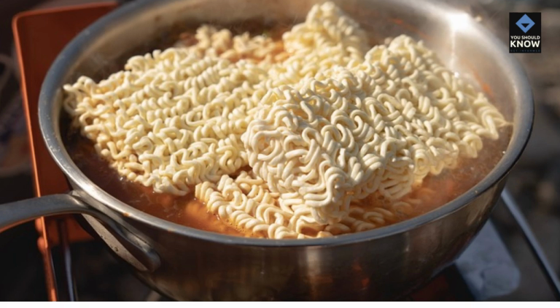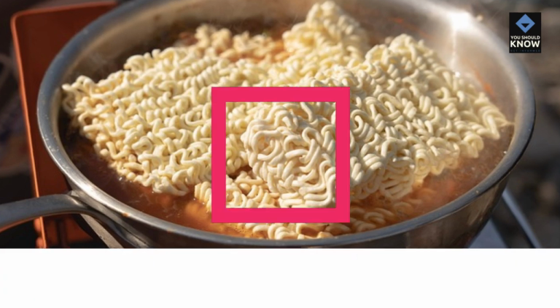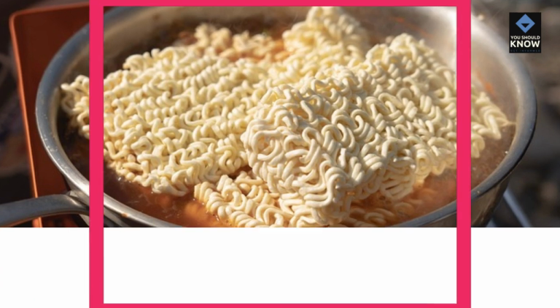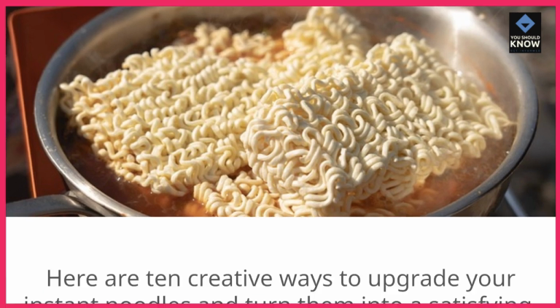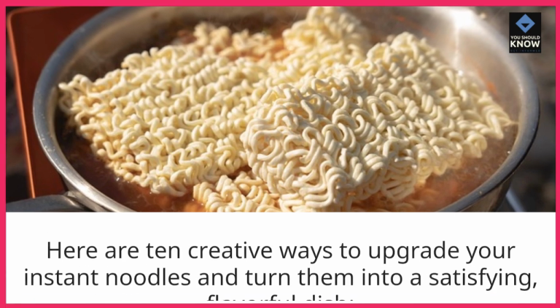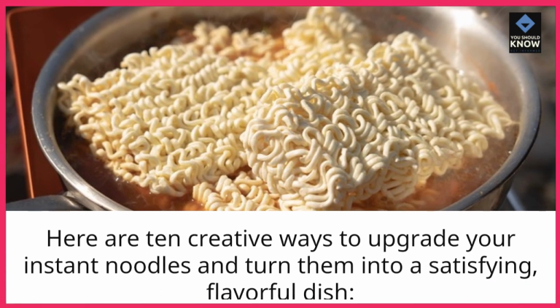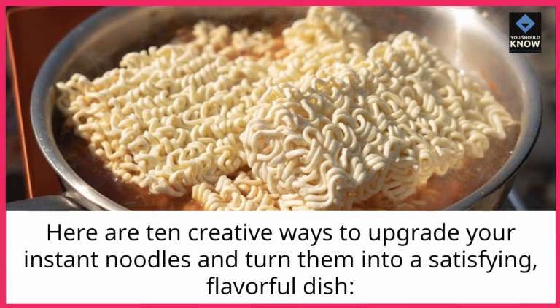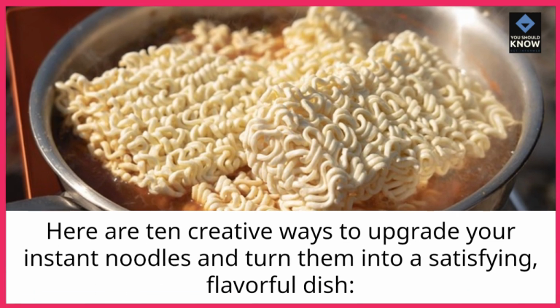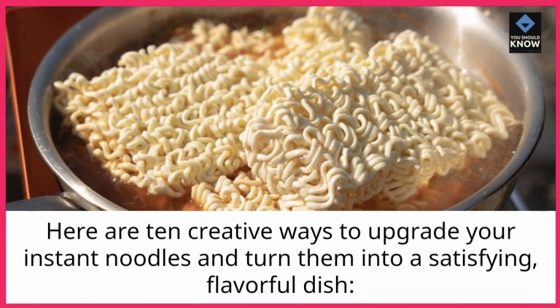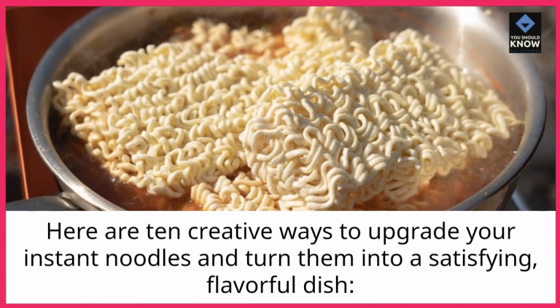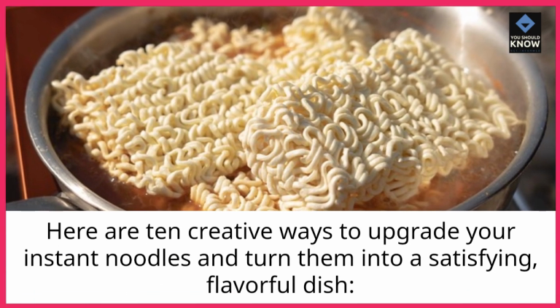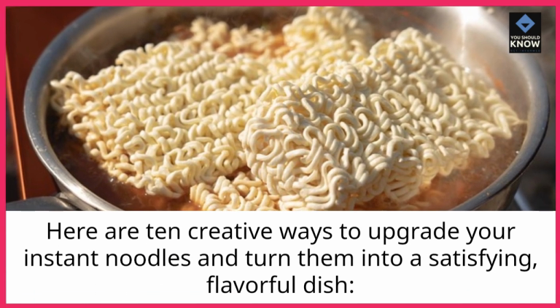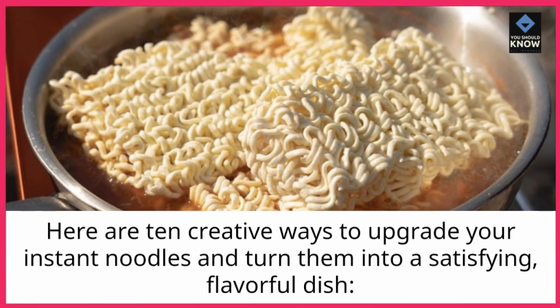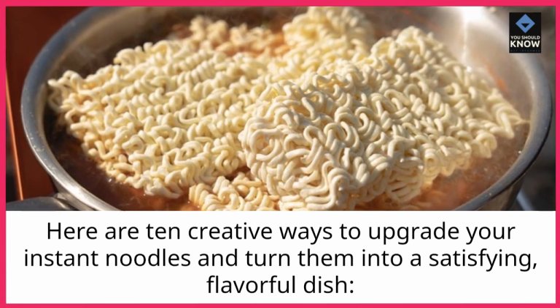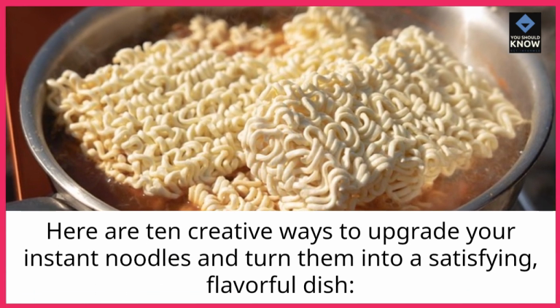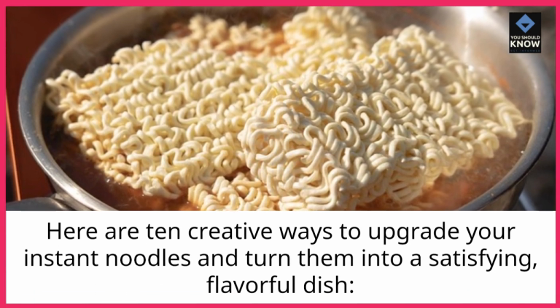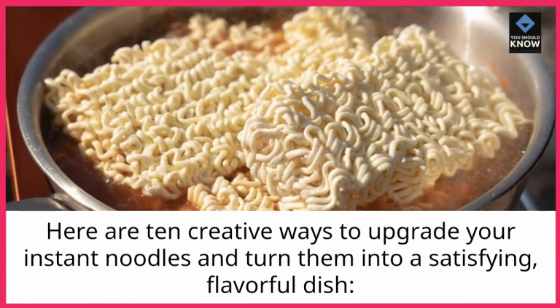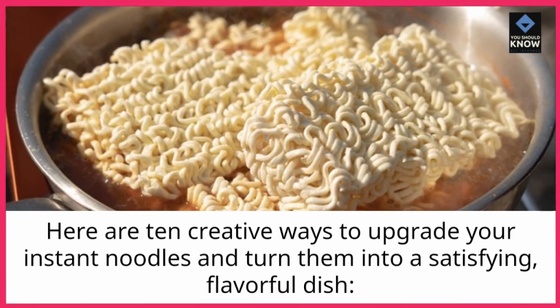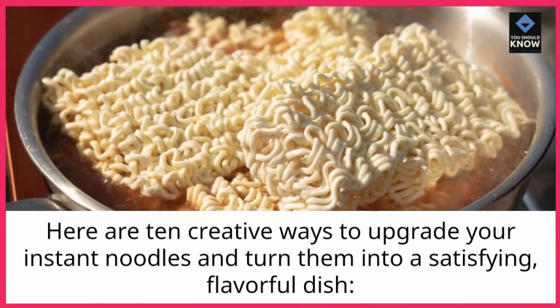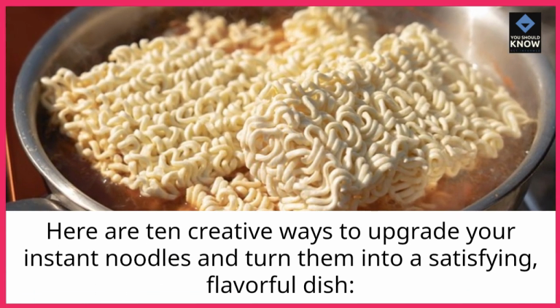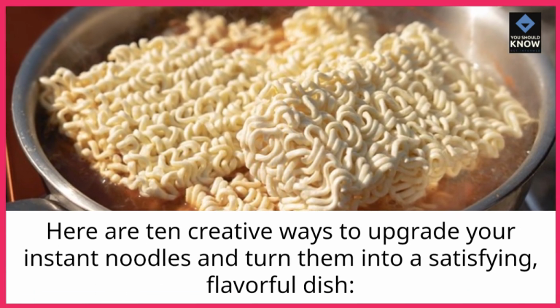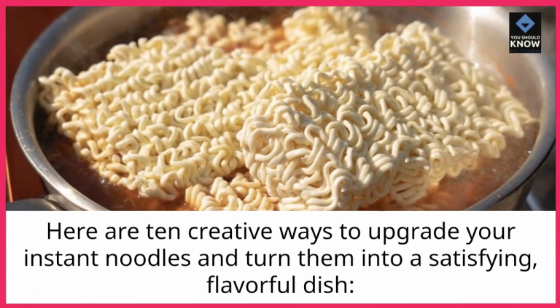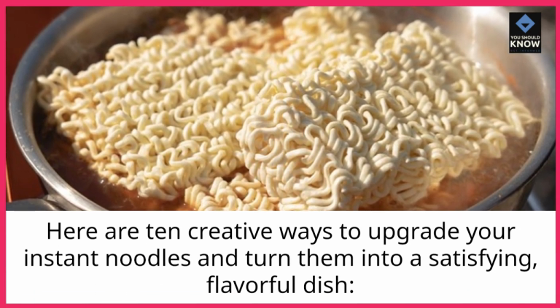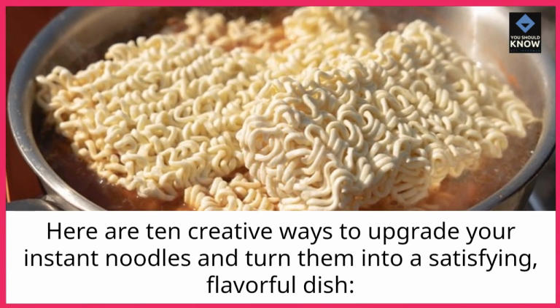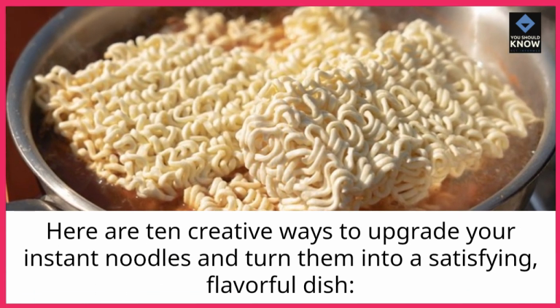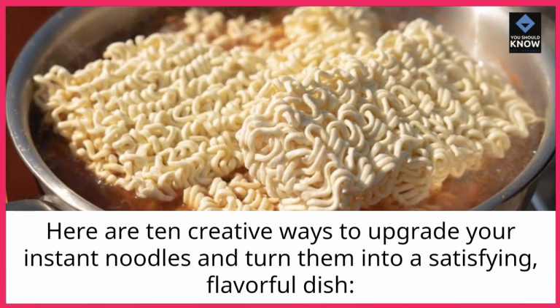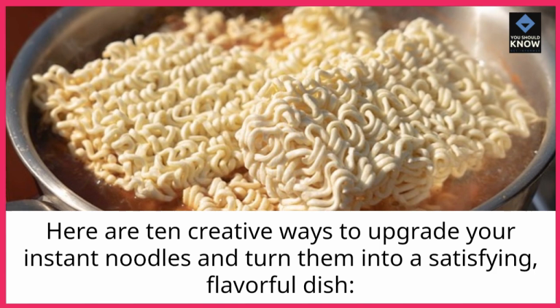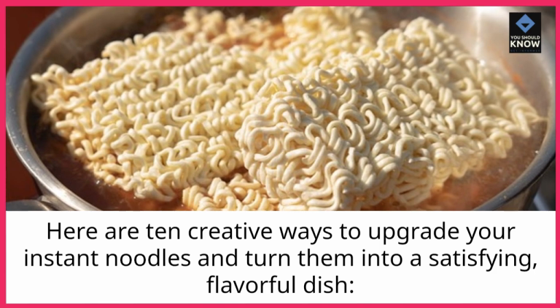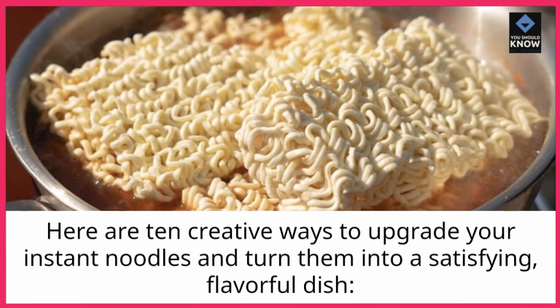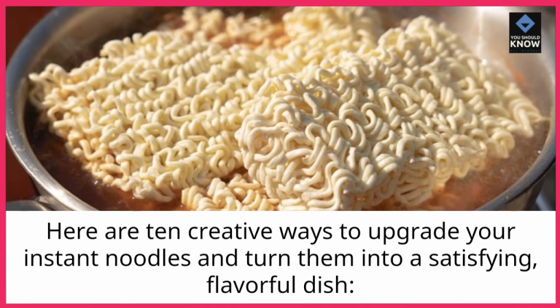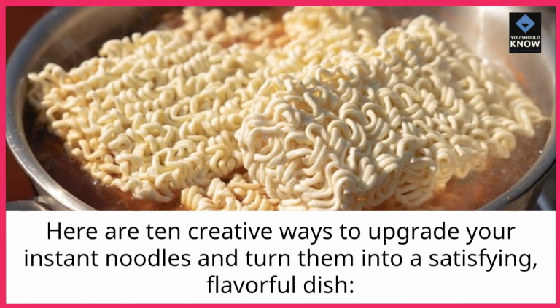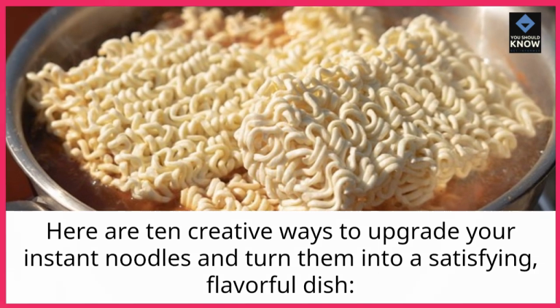Here are 10 creative ways to upgrade your instant noodles and turn them into a satisfying, flavorful dish.